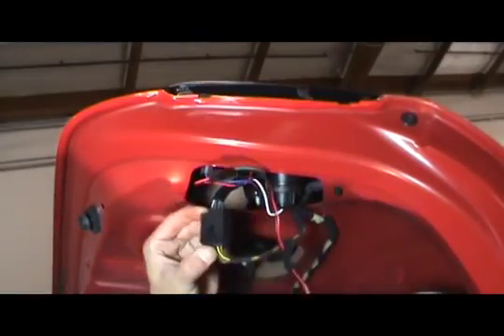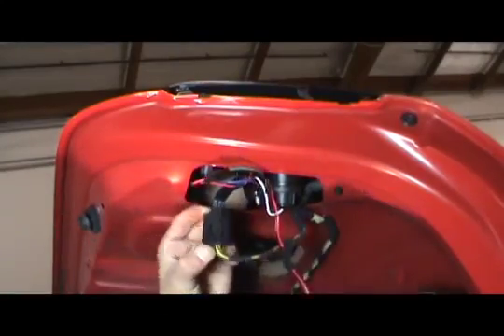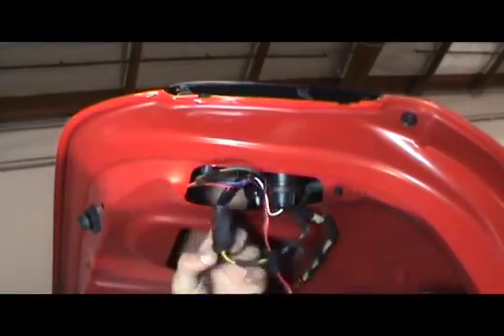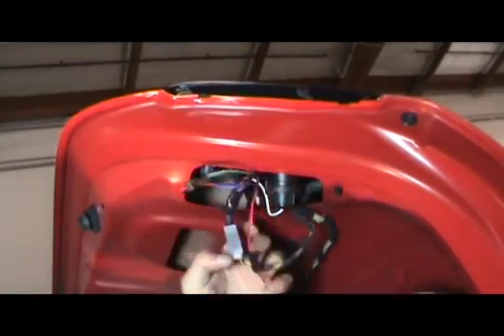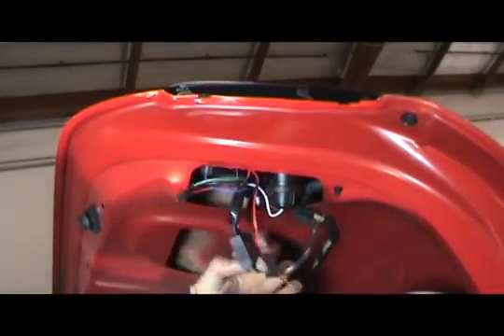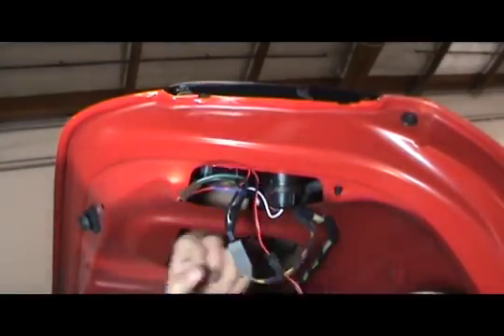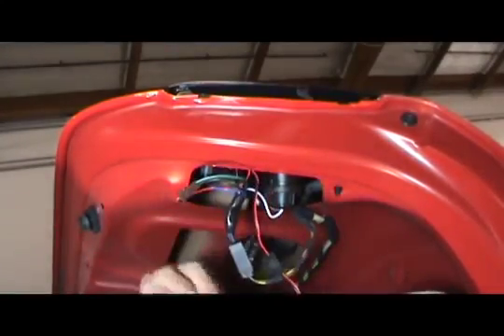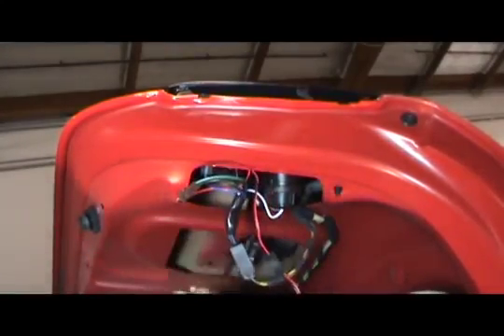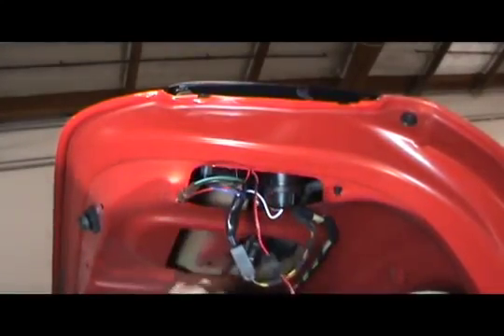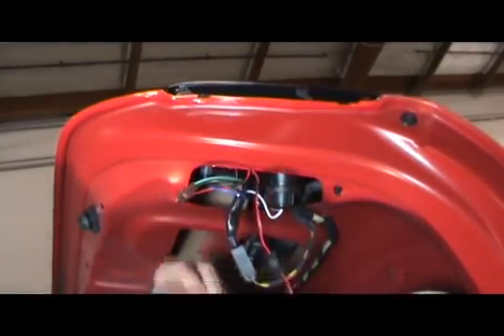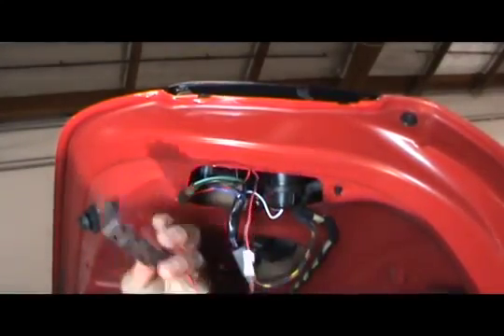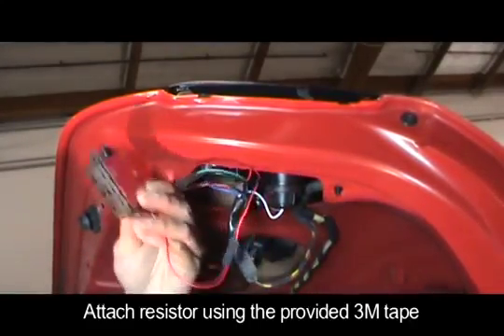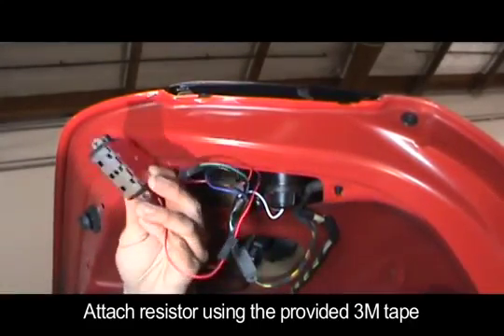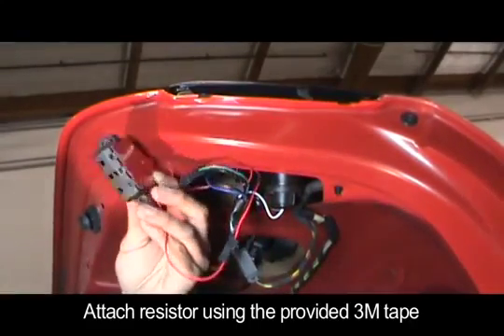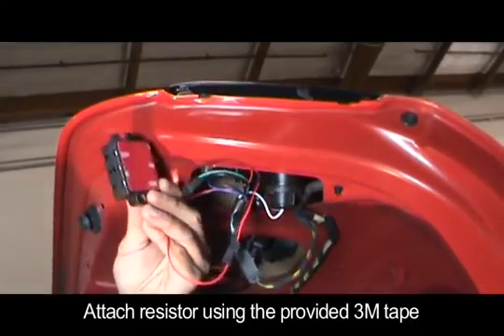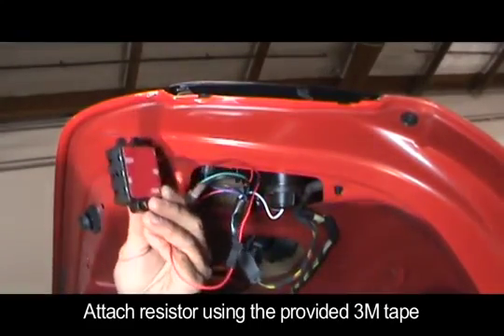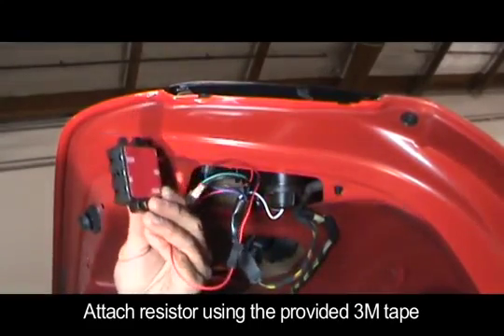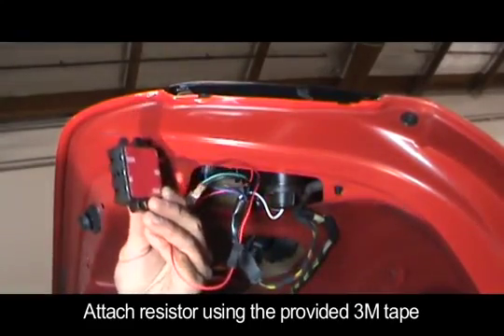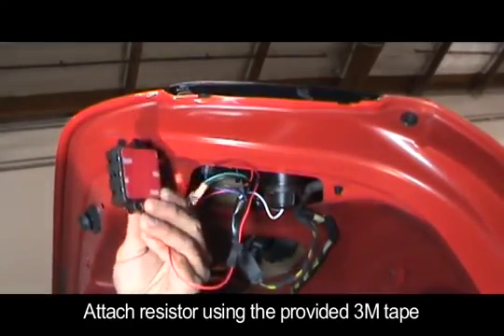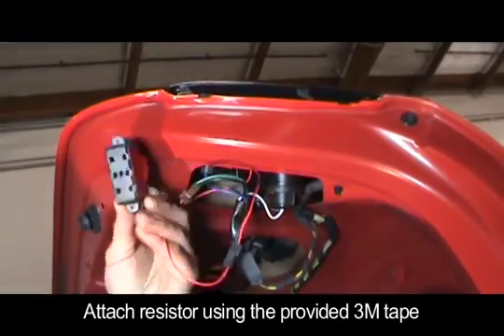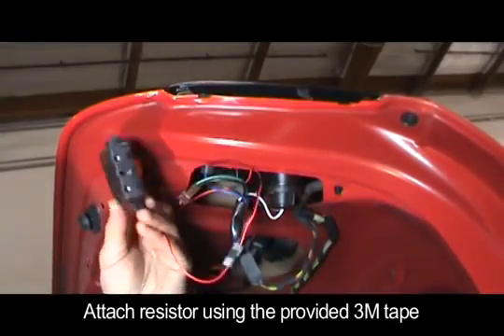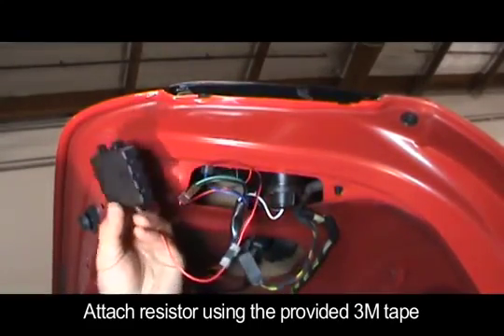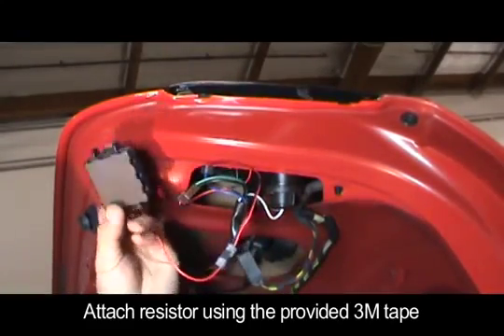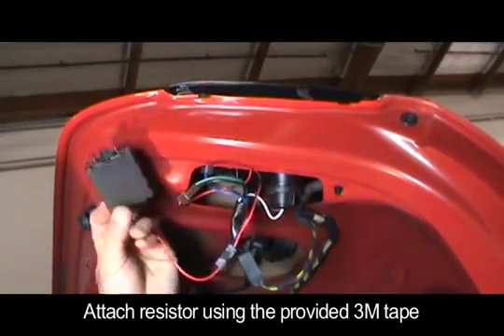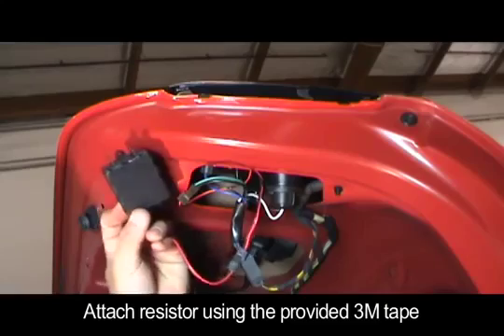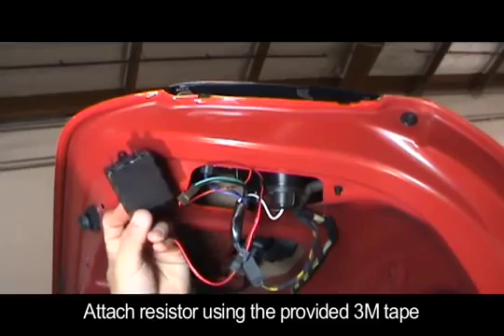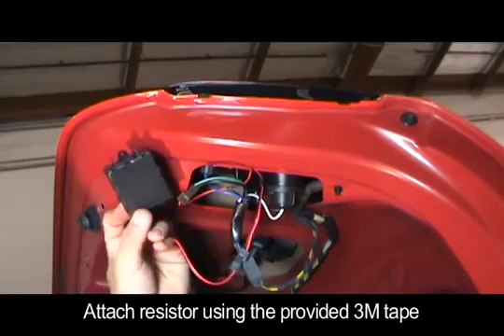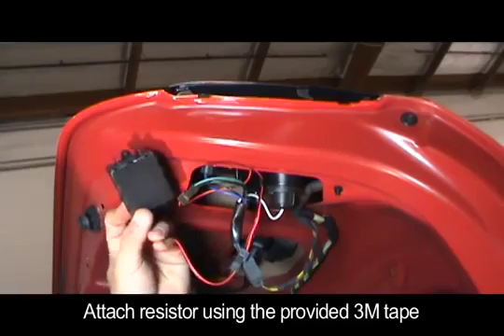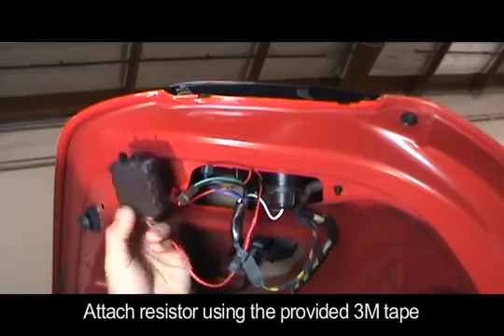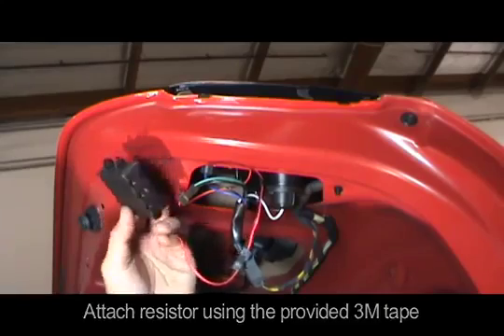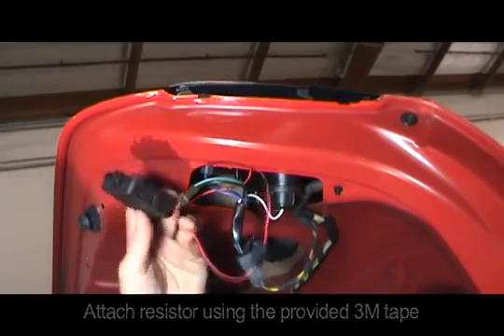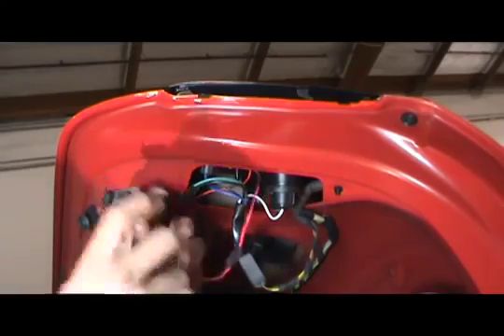Plug in the harness and attach the resistor to the trunk using the provided 3M 2-way stick tape.